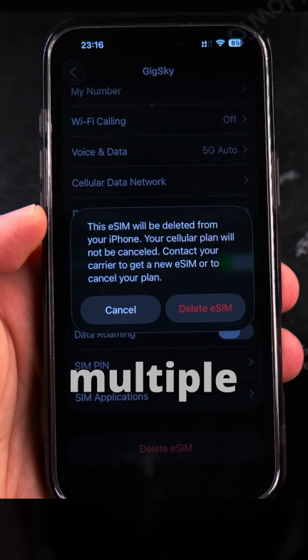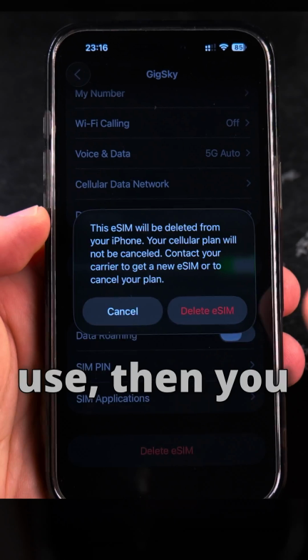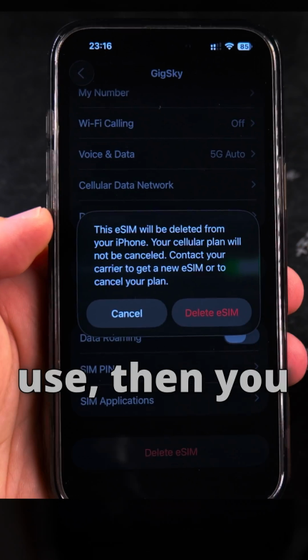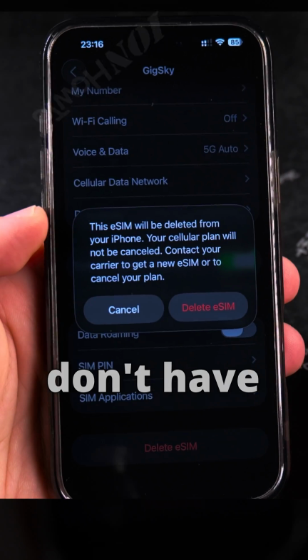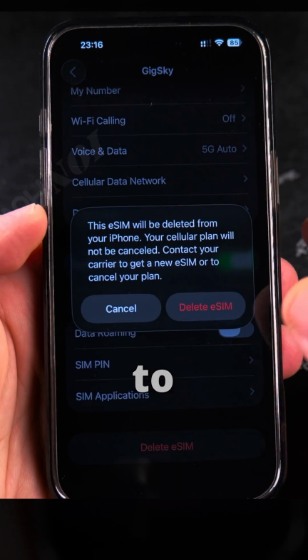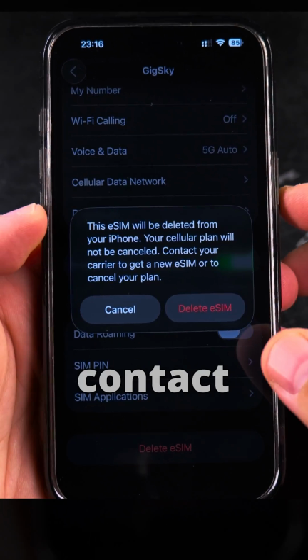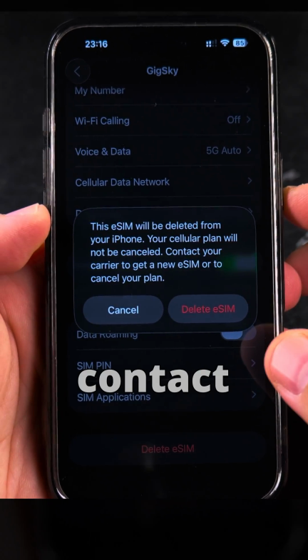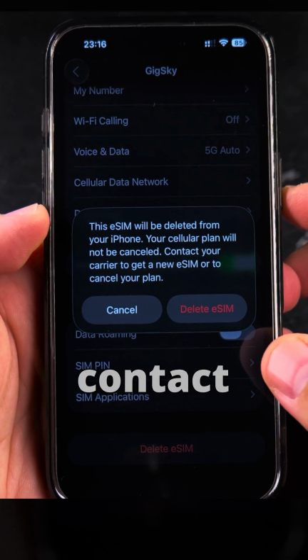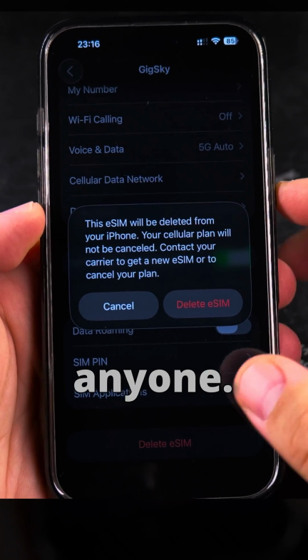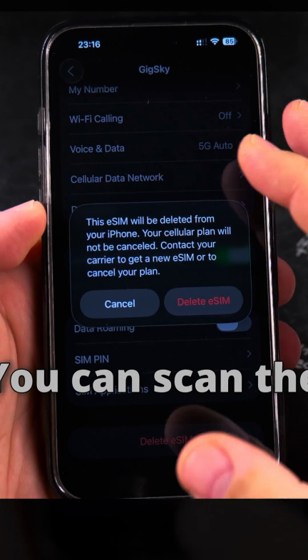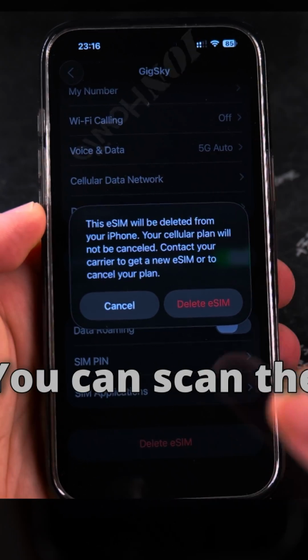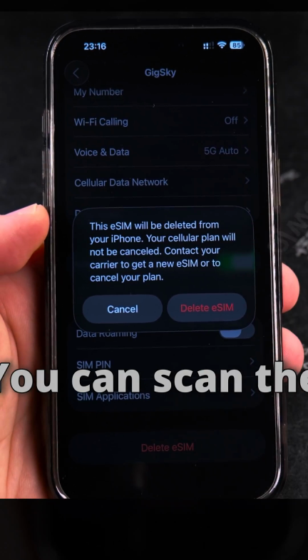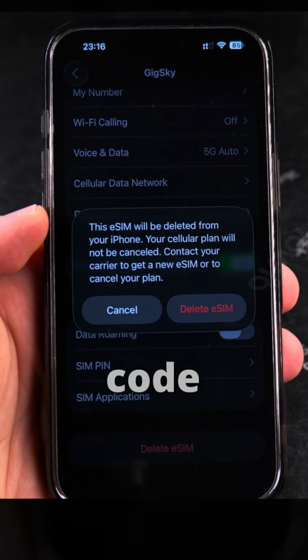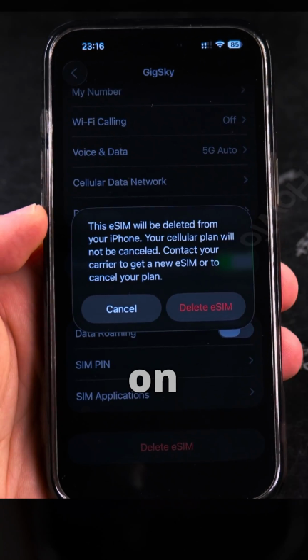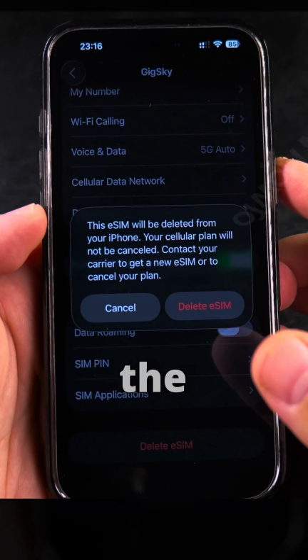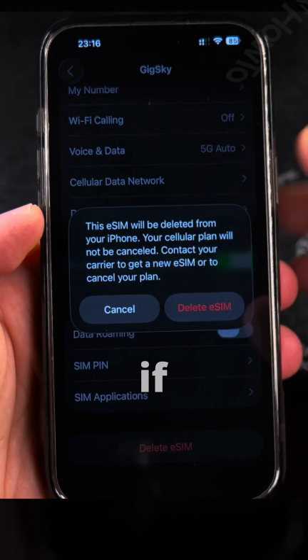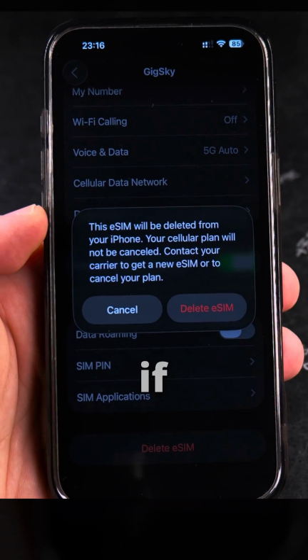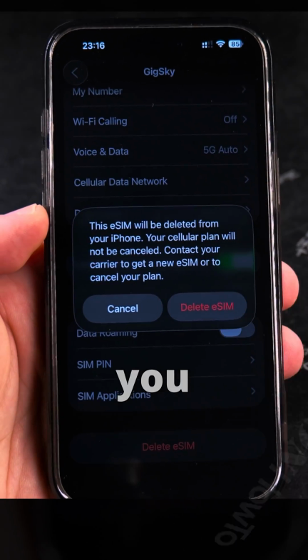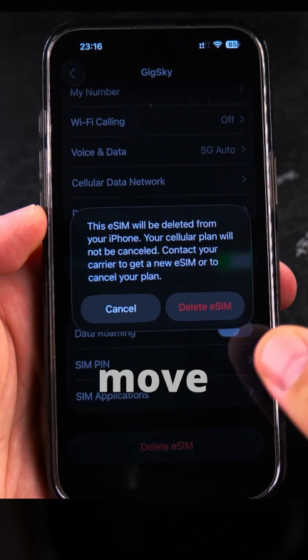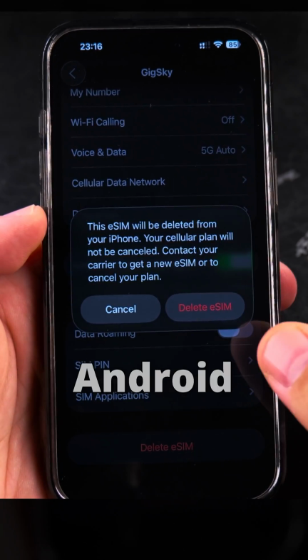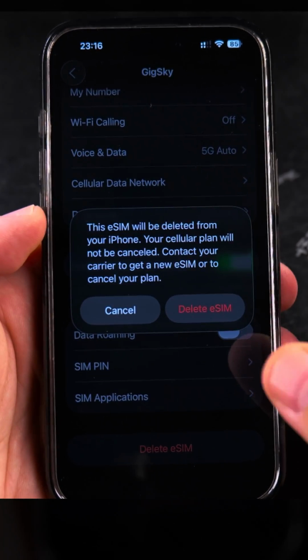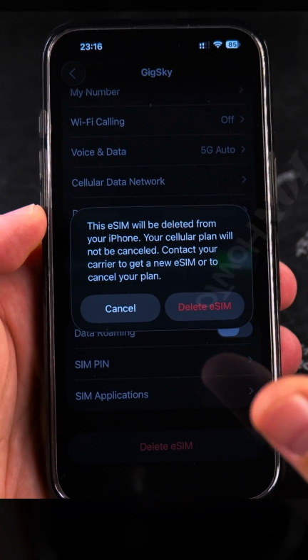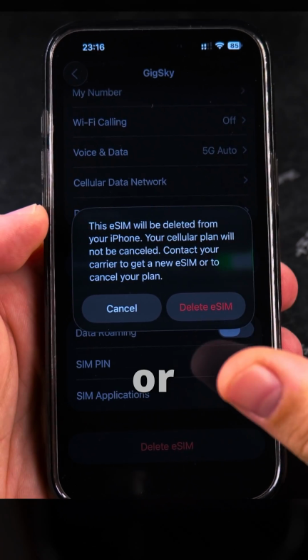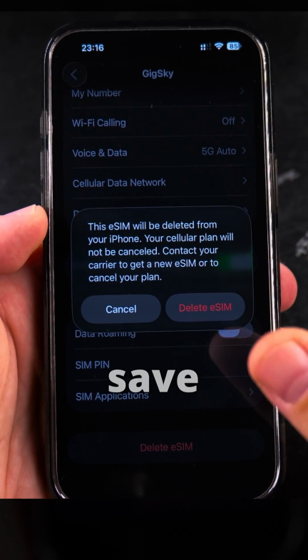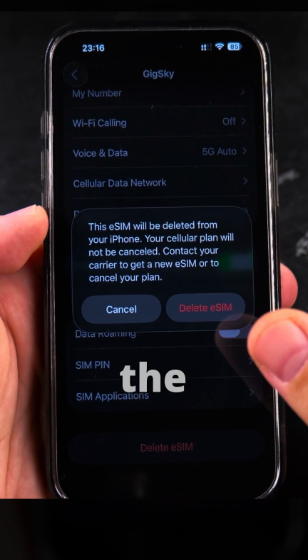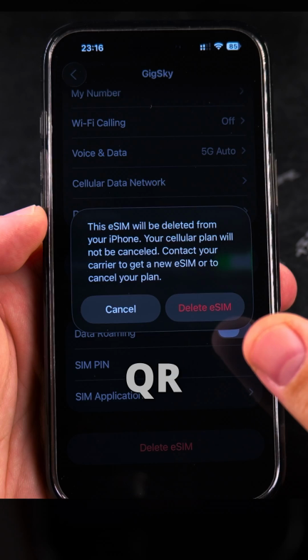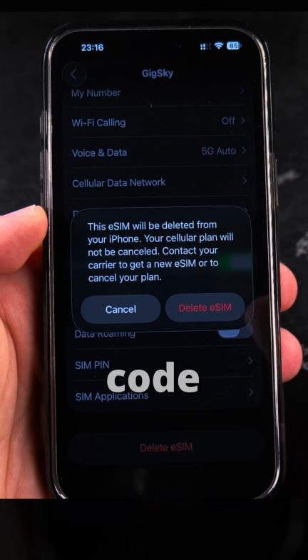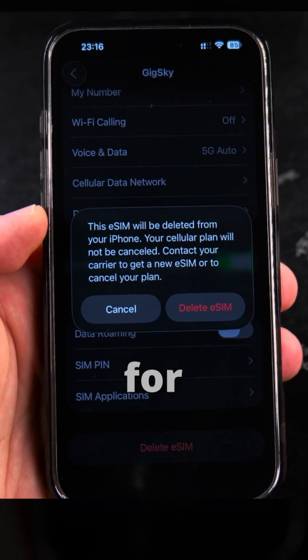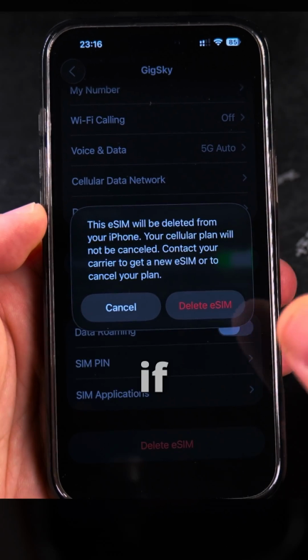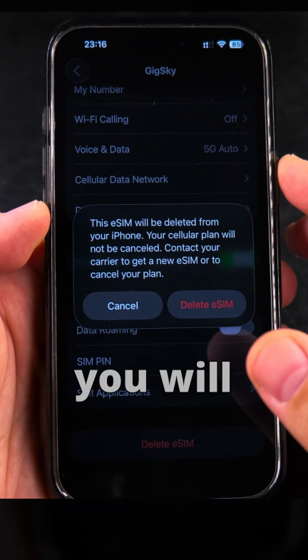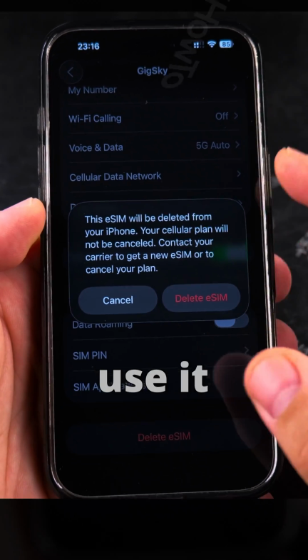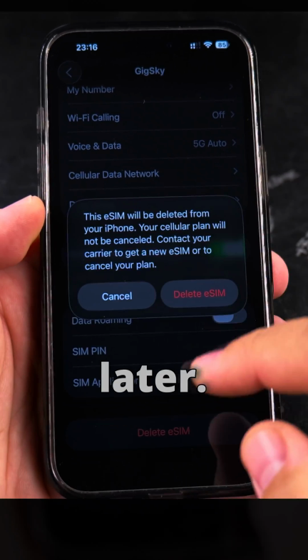For multiple use, you don't have to contact anyone. You can scan the QR code on Android if you move to Android, or save the QR code for later if you will use it later.